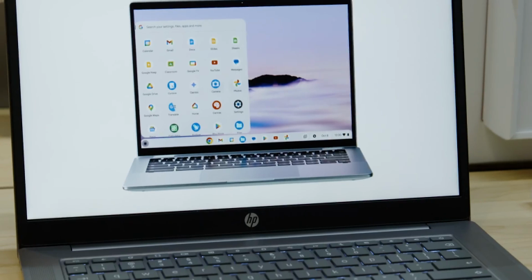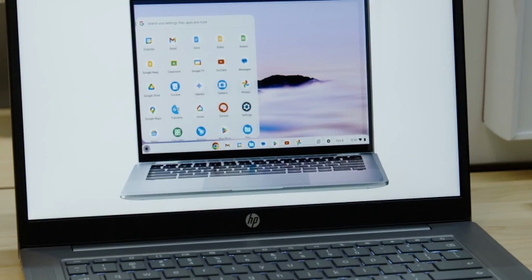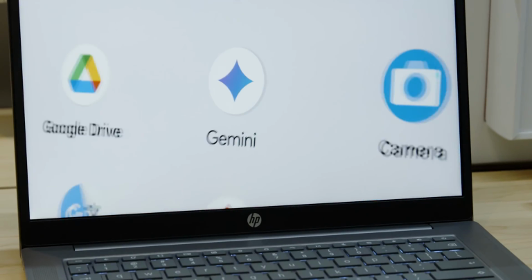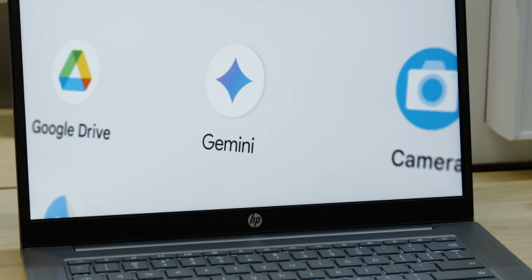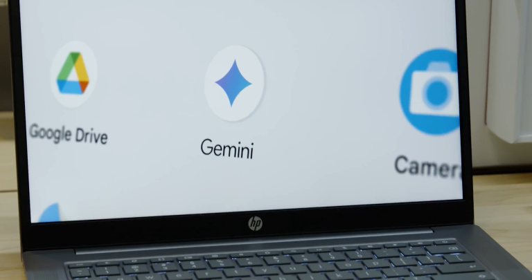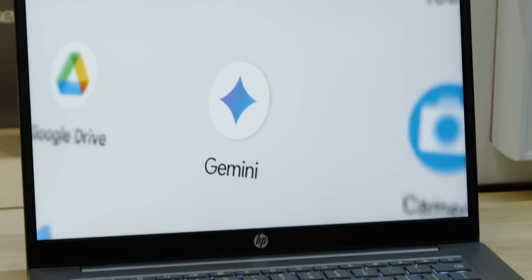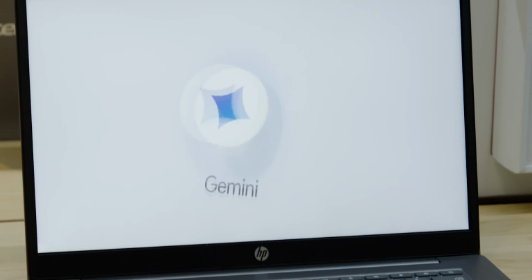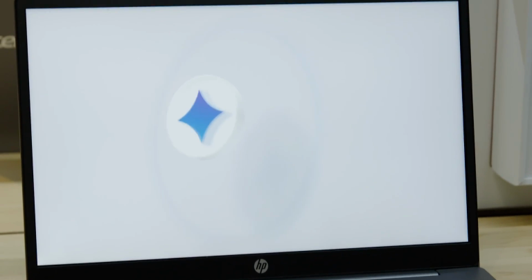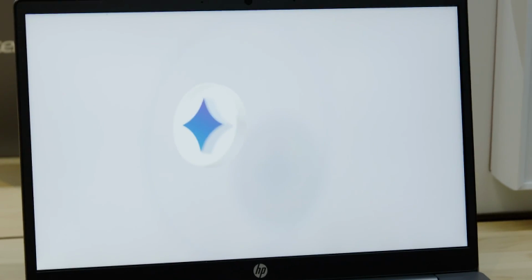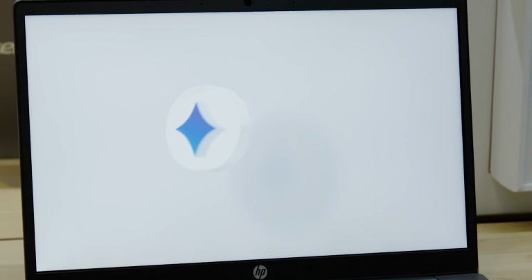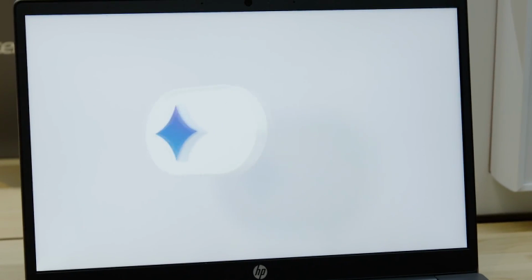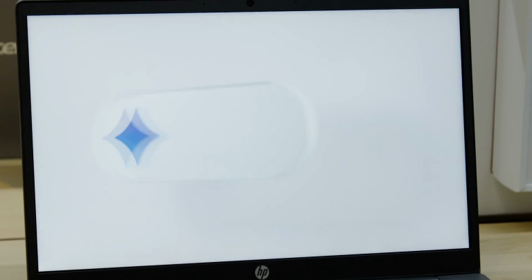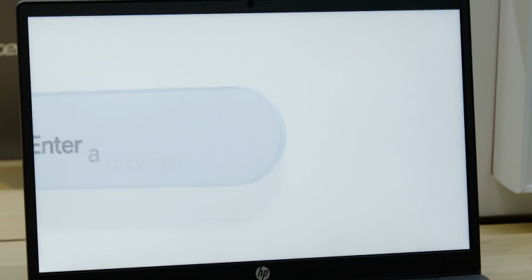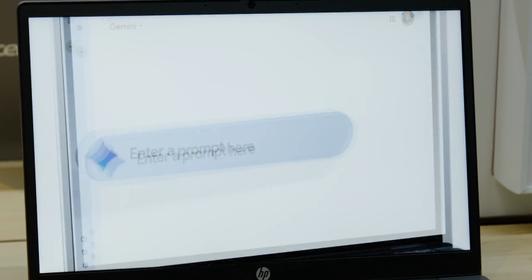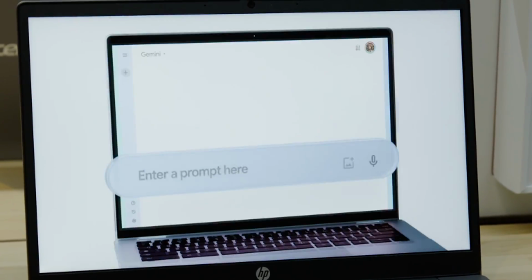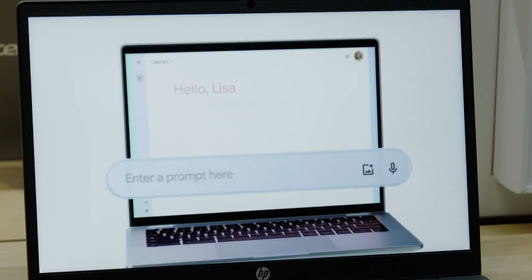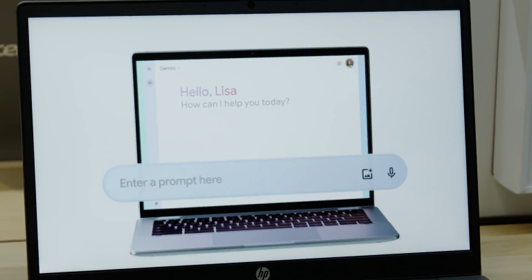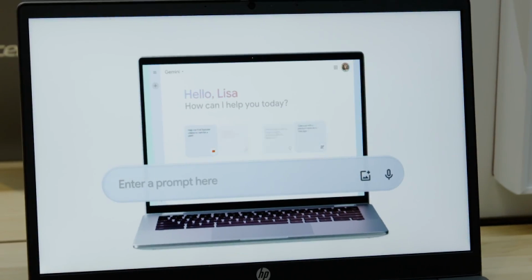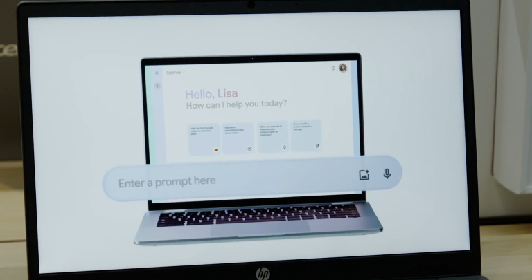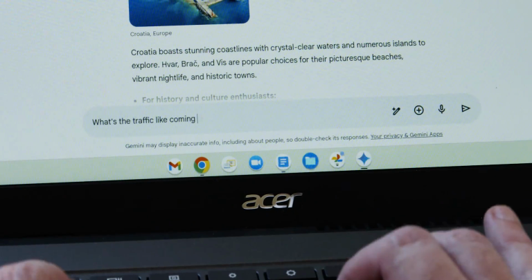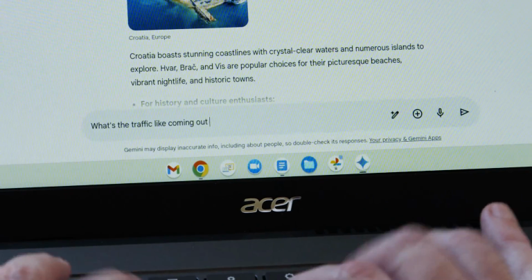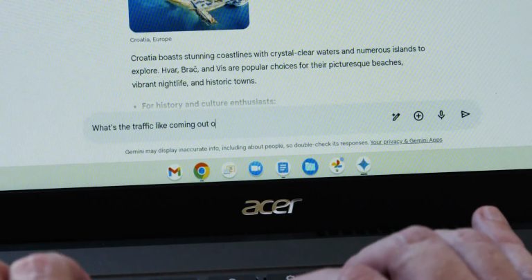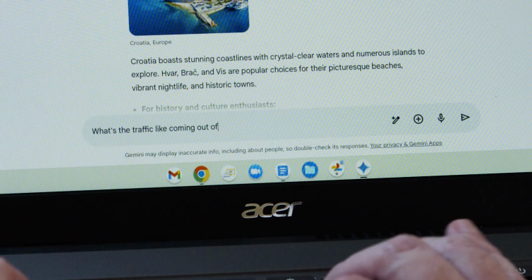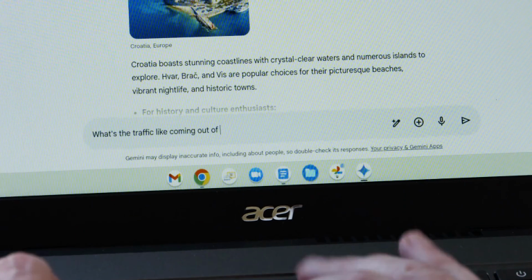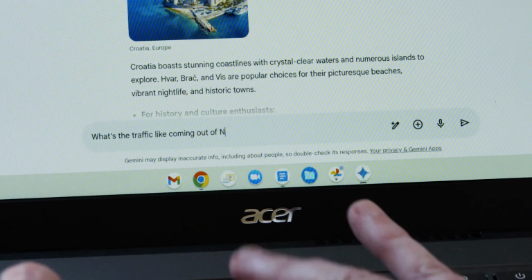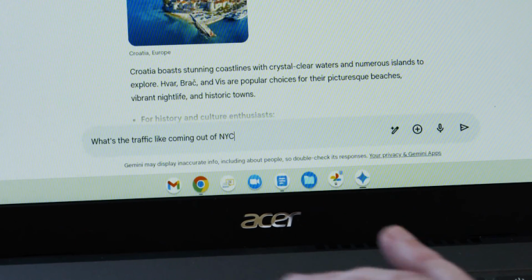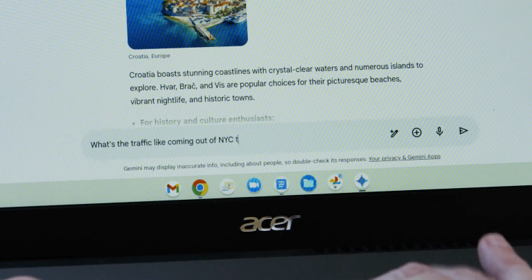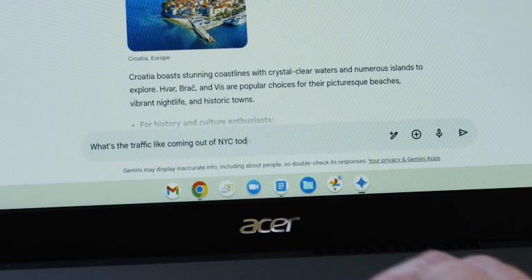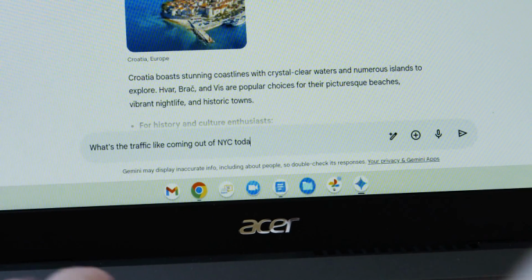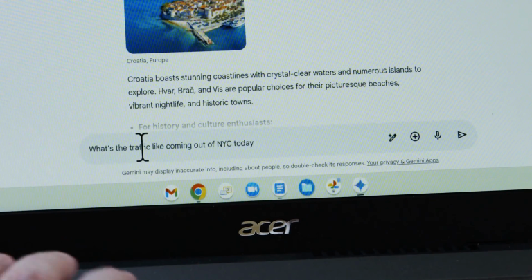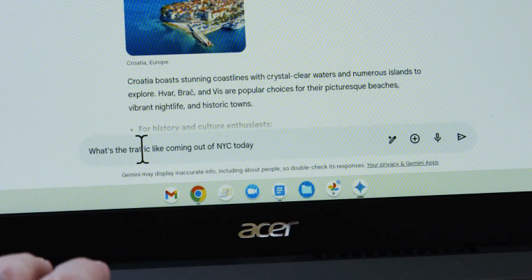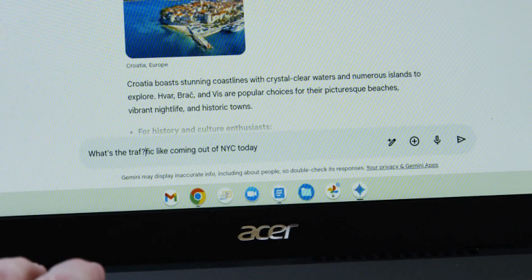Gemini AI will be pinned to the bottom of your screen on all Chromebook Plus laptops, enabling coding, image creation, and the ability to ask questions conversationally.